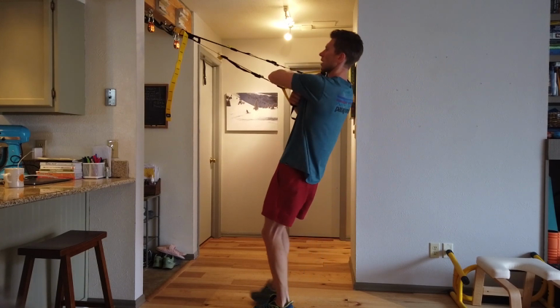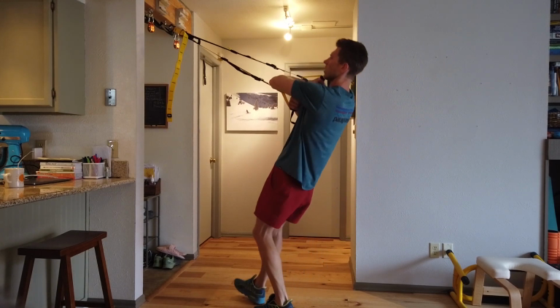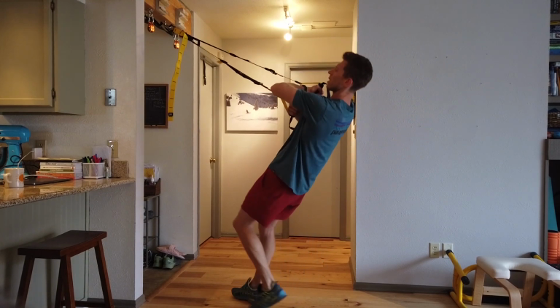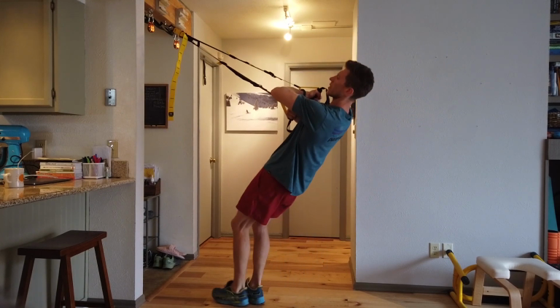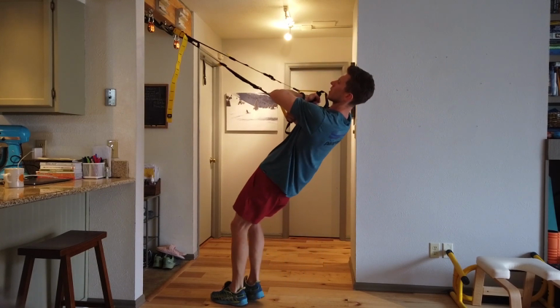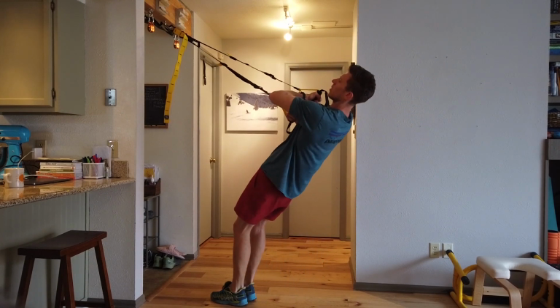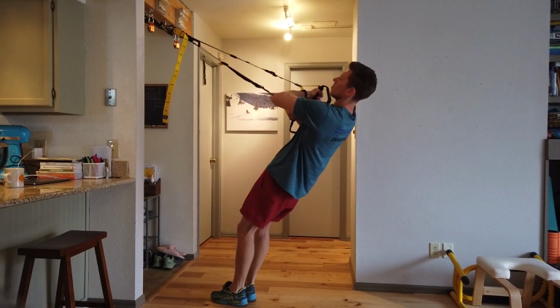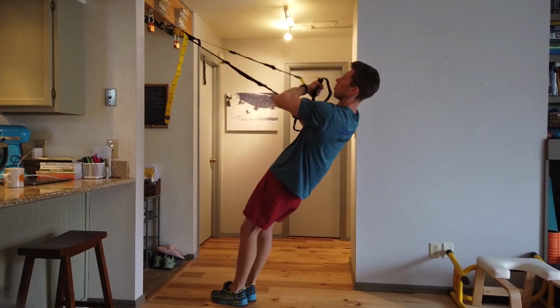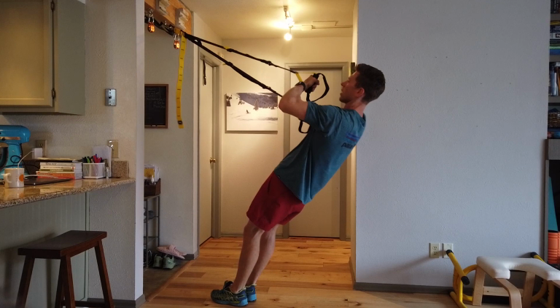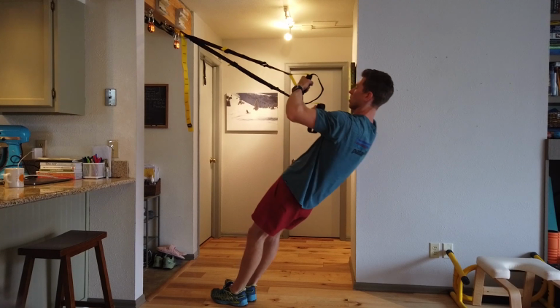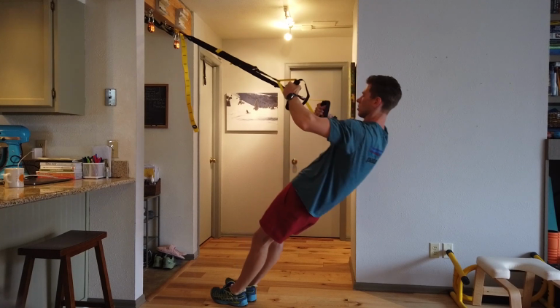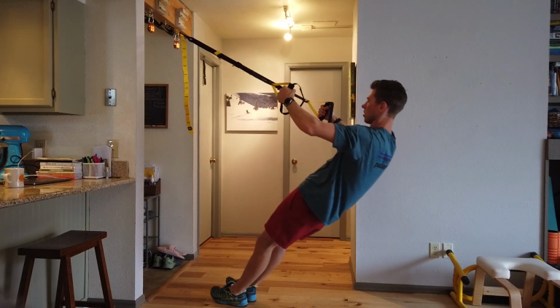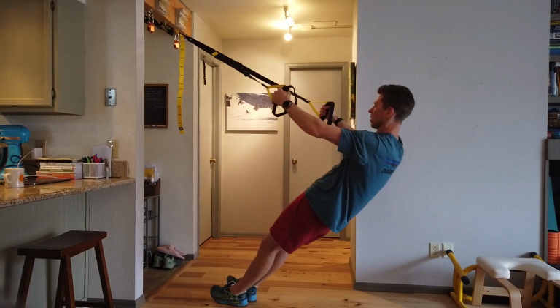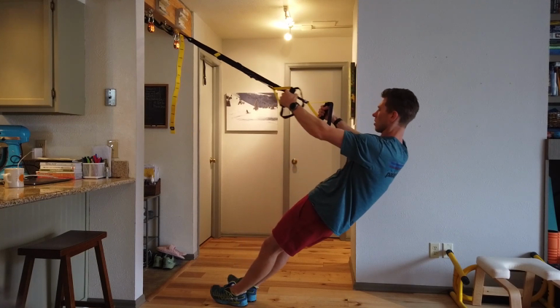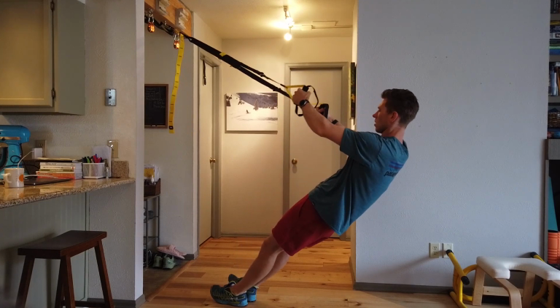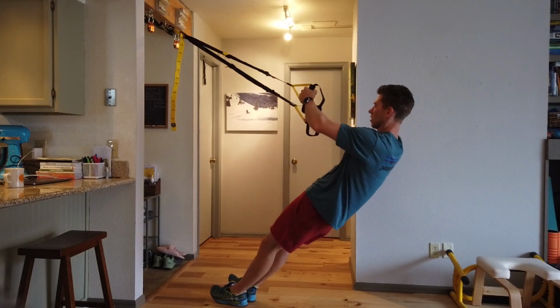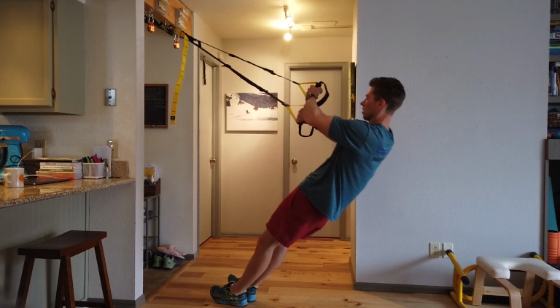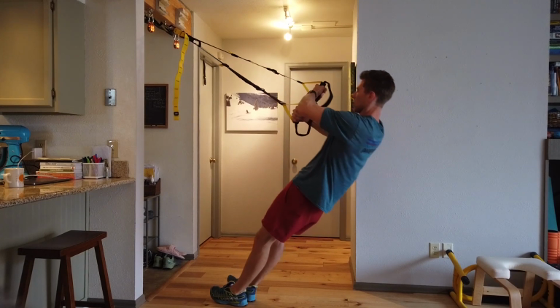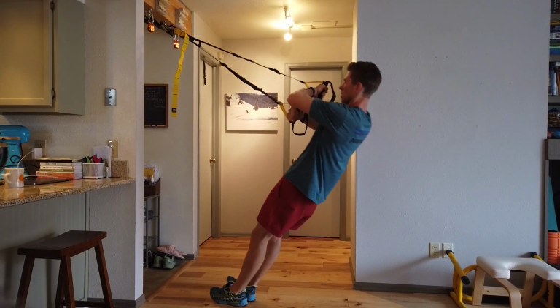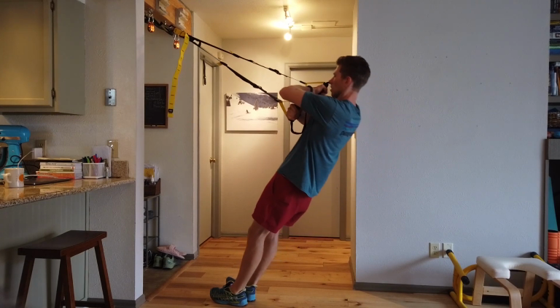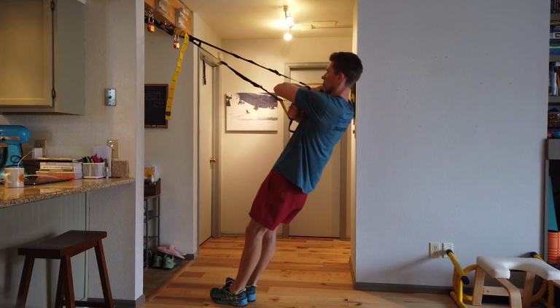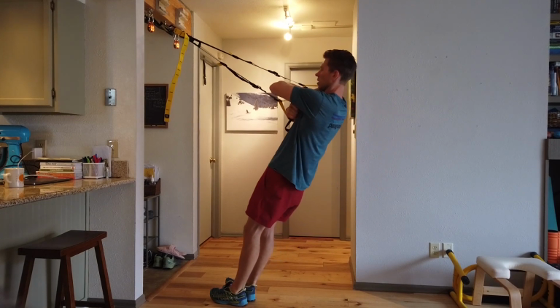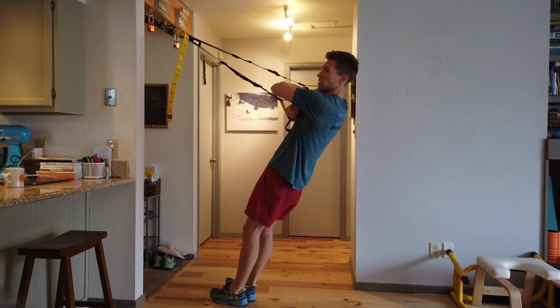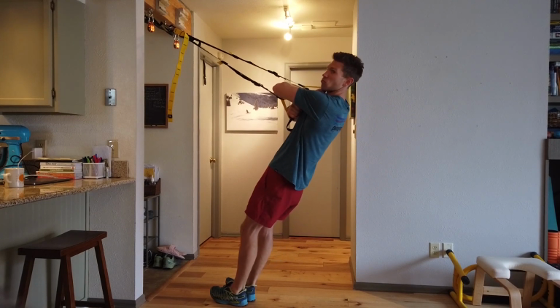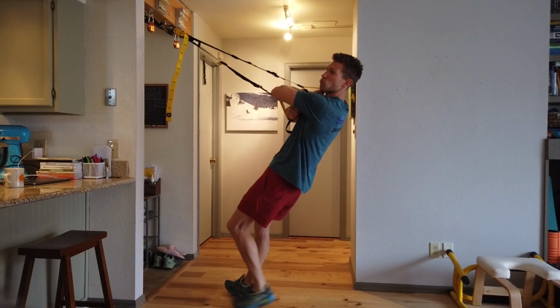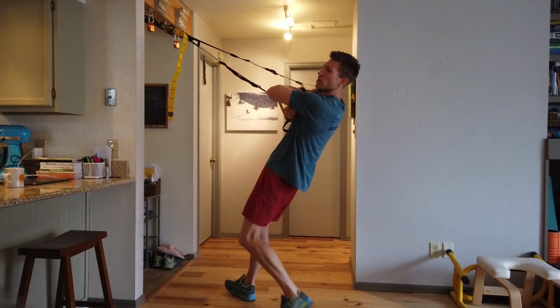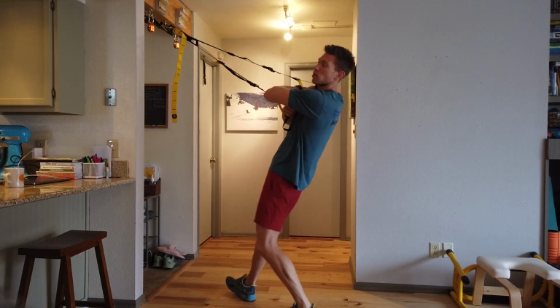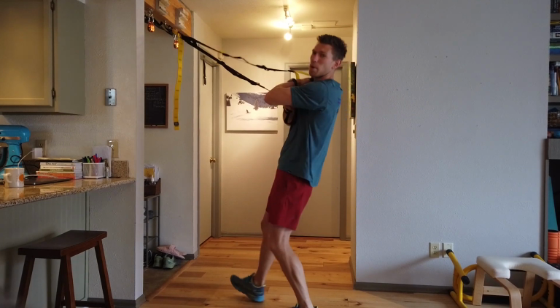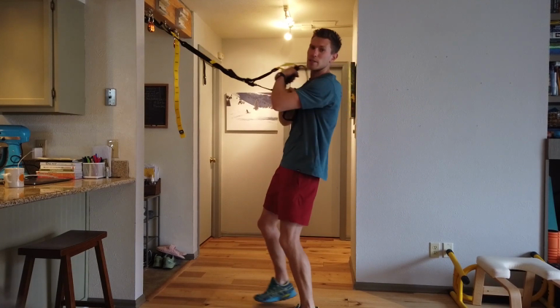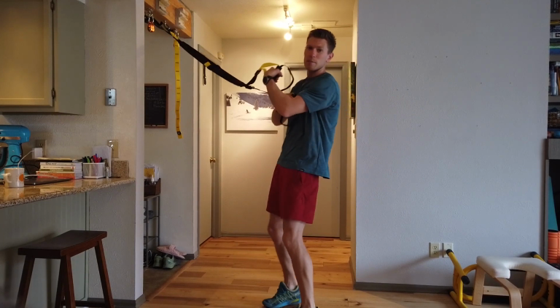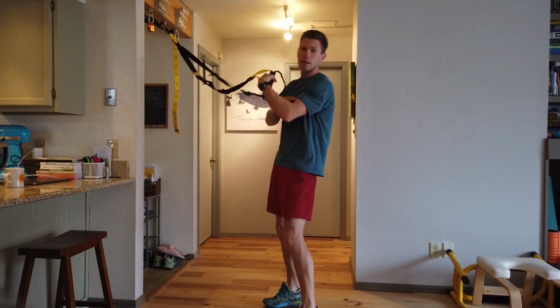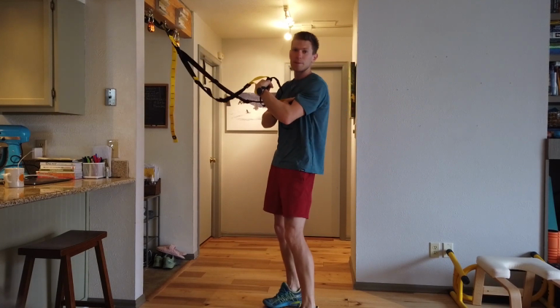And then you switch with your arms on top. Again, make that more angled — it's a real bicep killer.